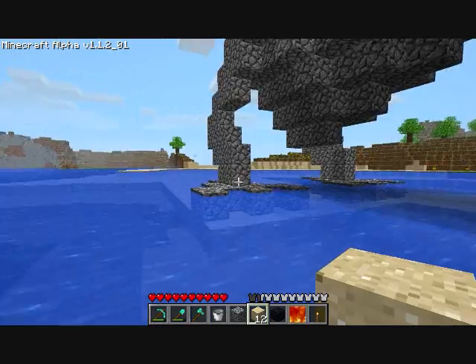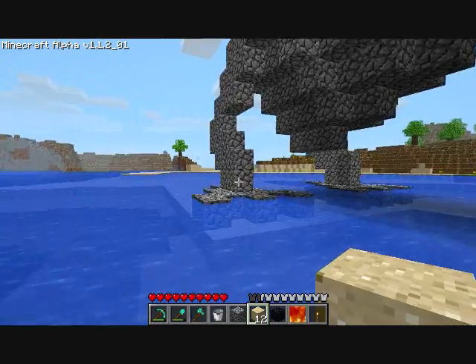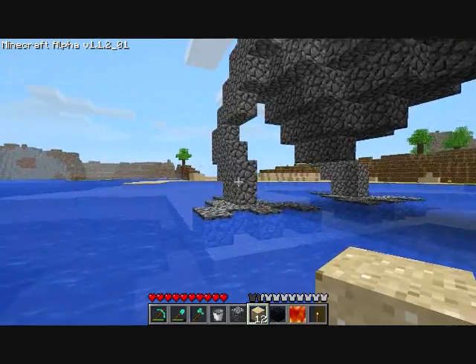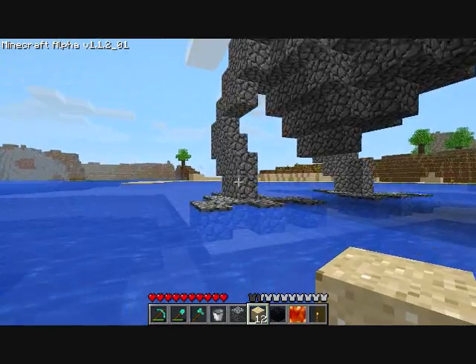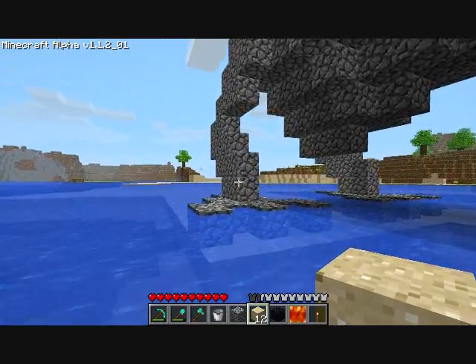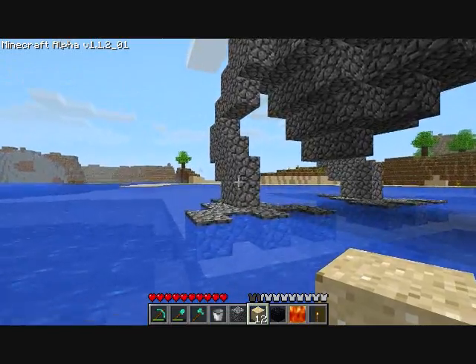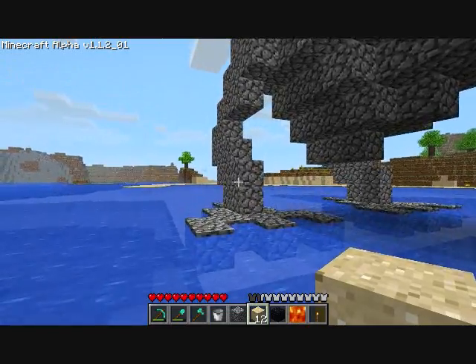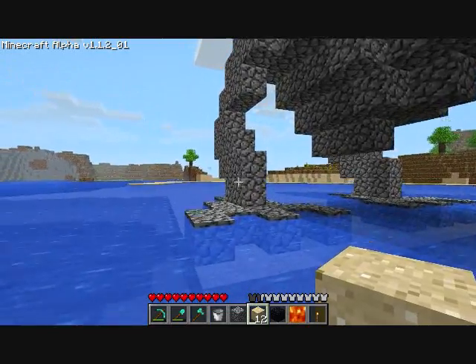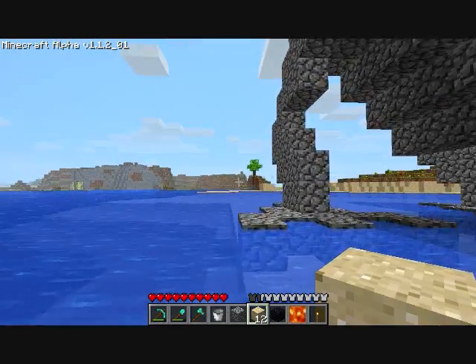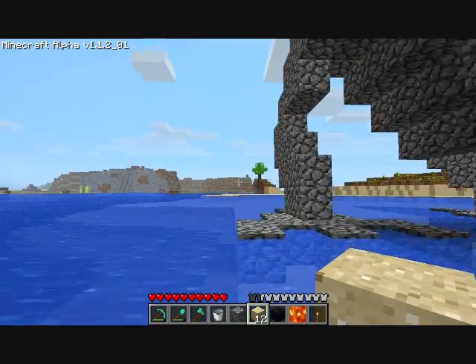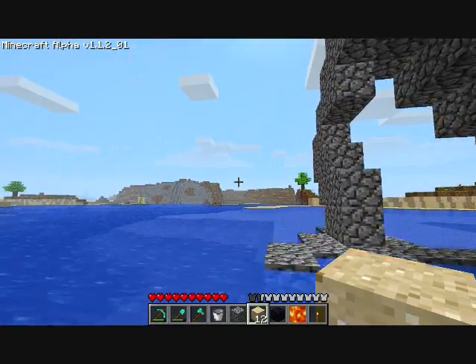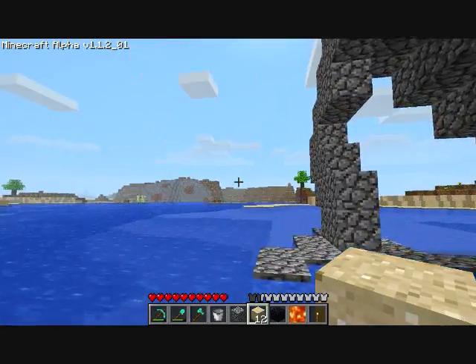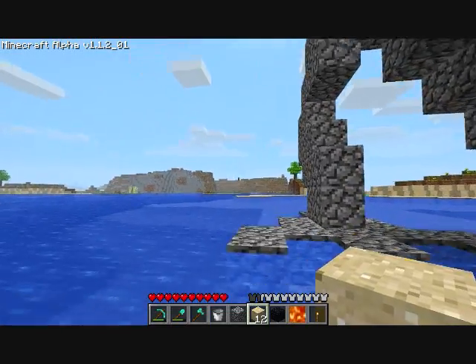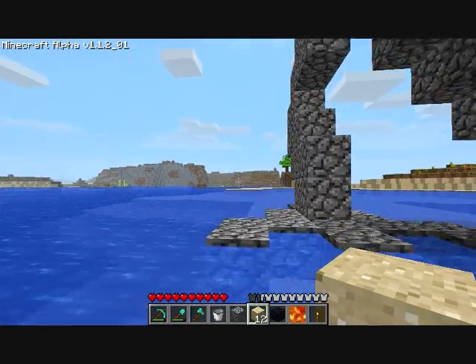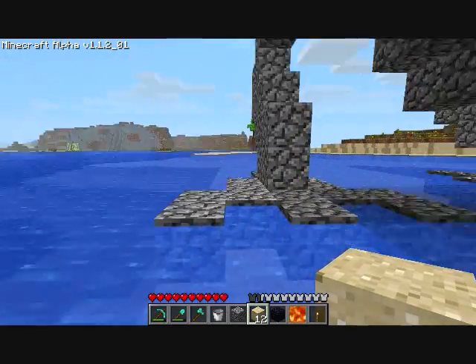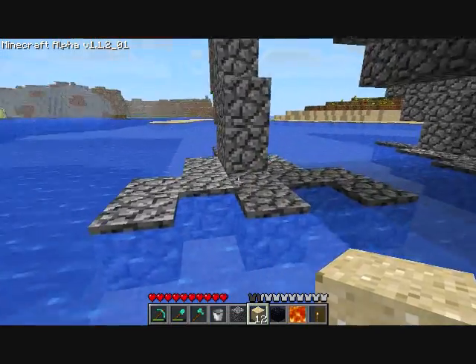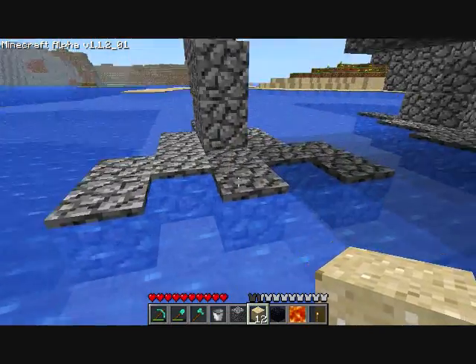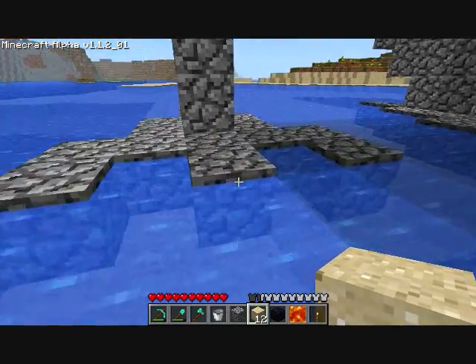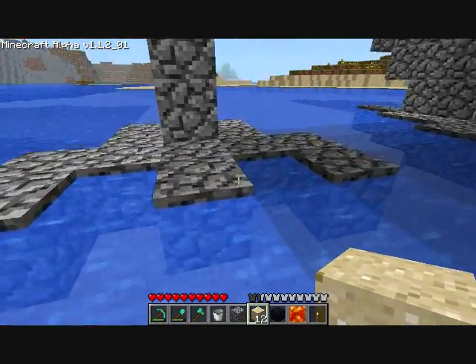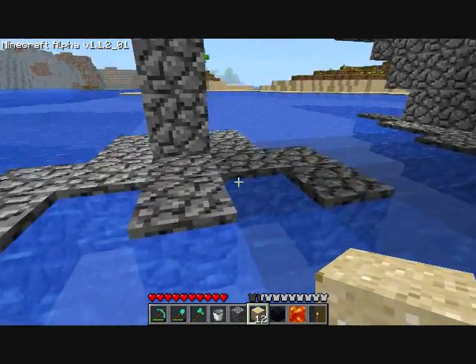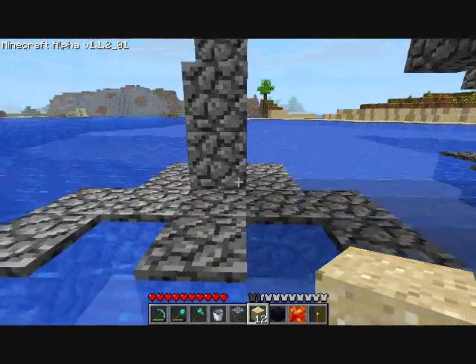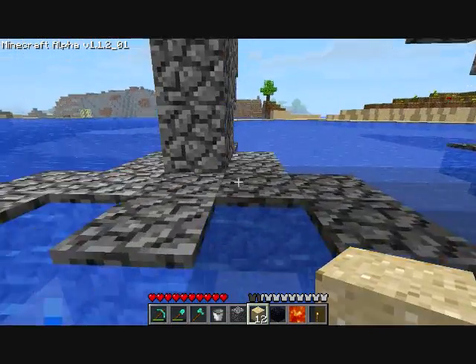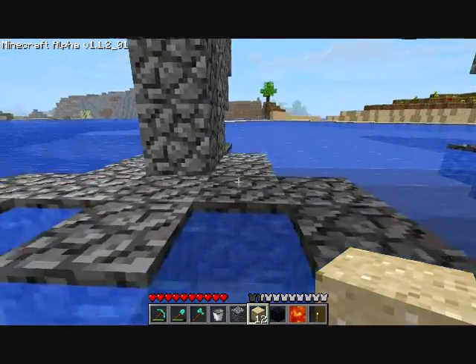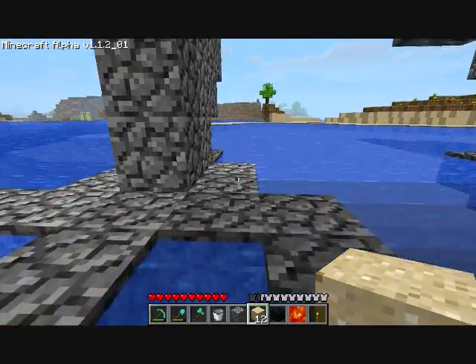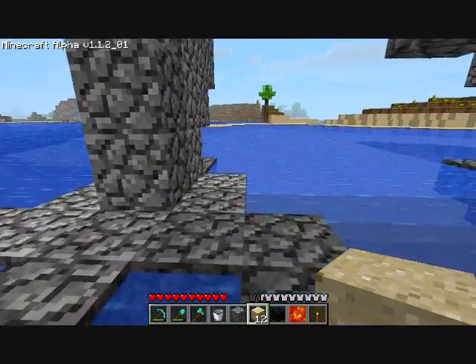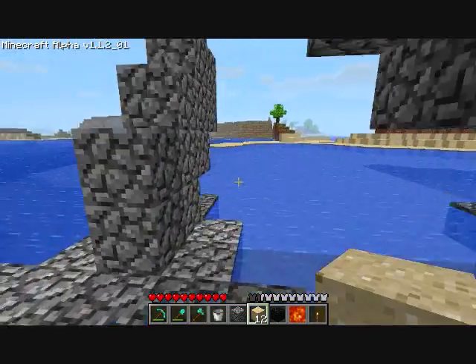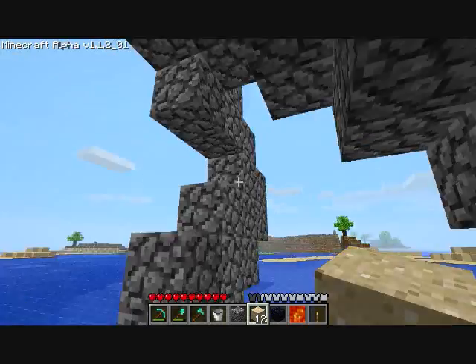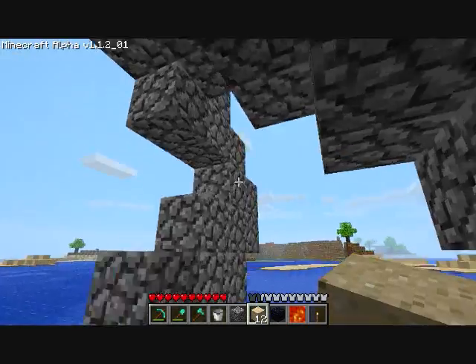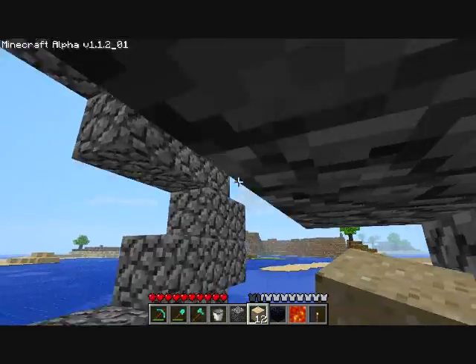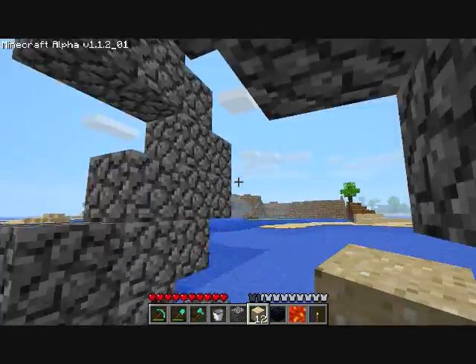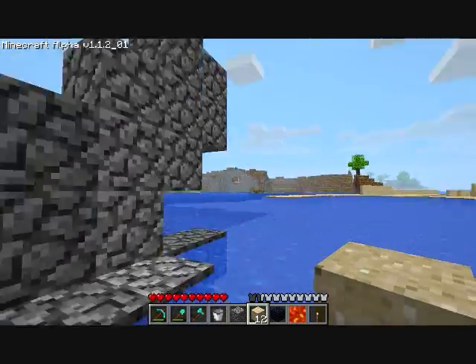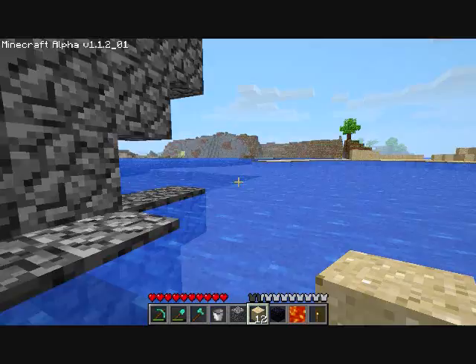Over here you can see I did the feet, but they look kind of two-dimensional. I want to make those look better — the legs and the feet.